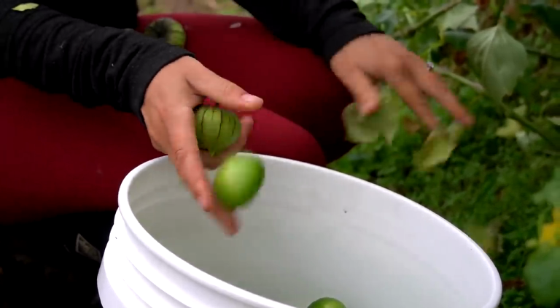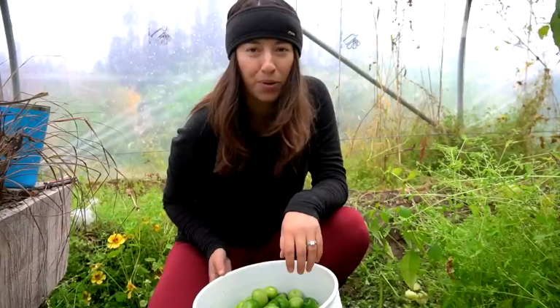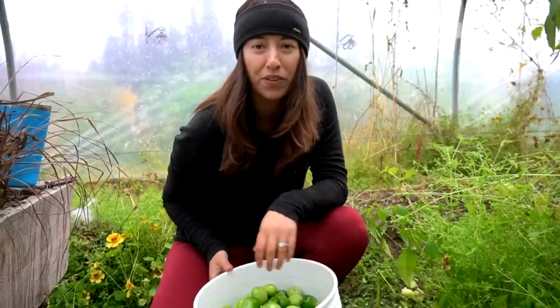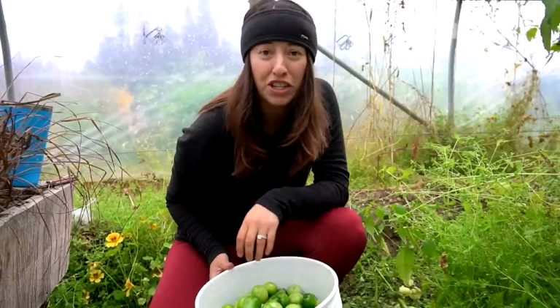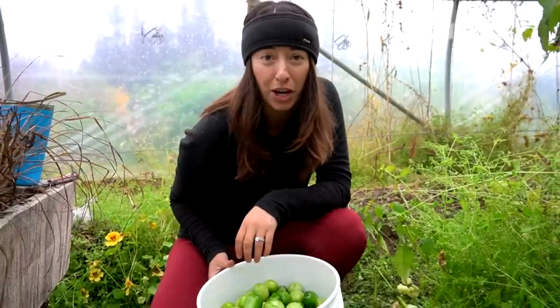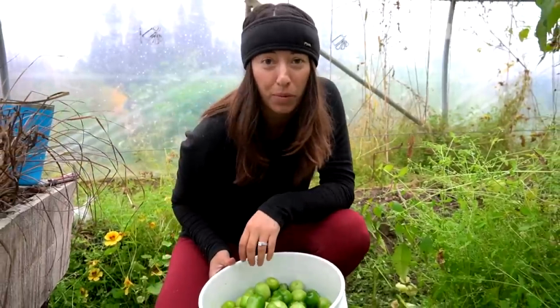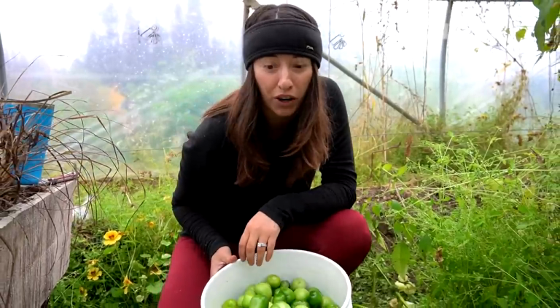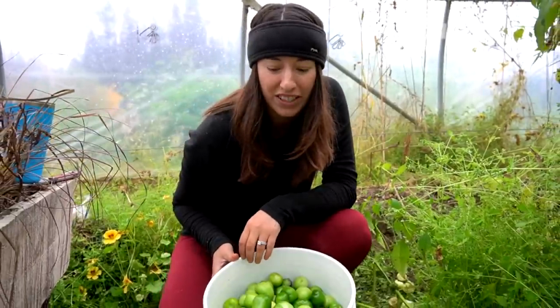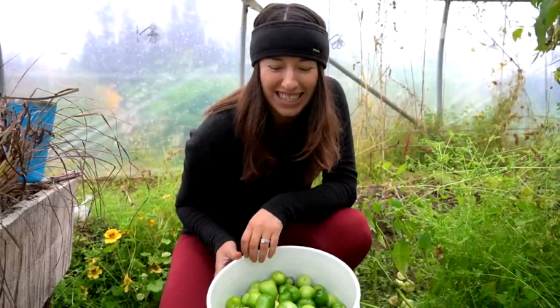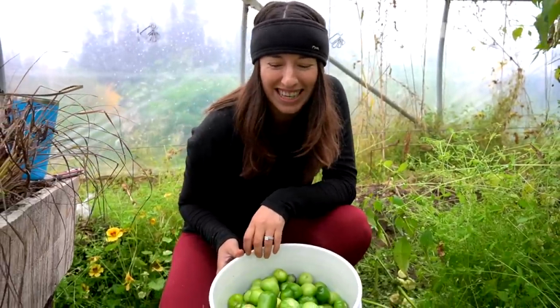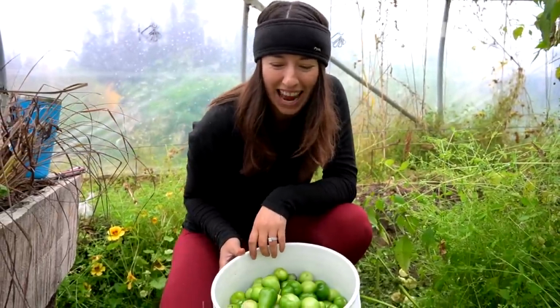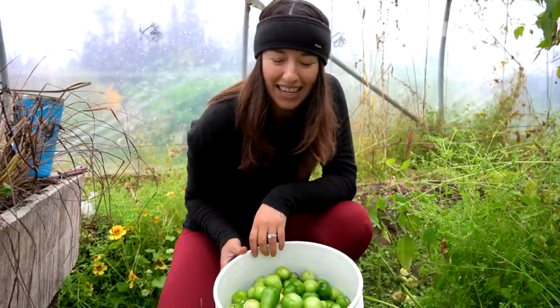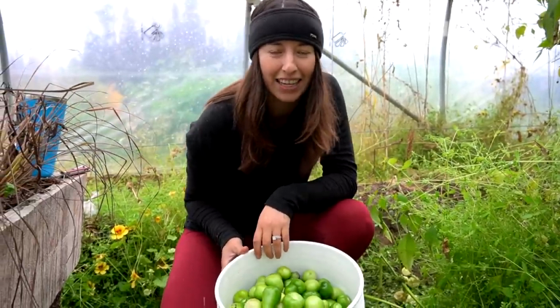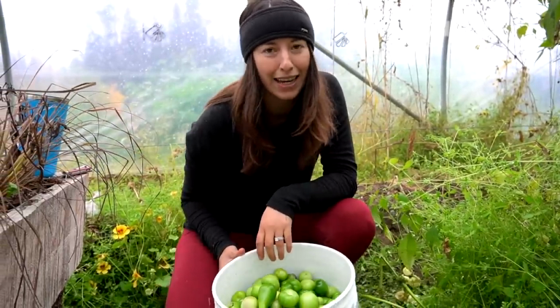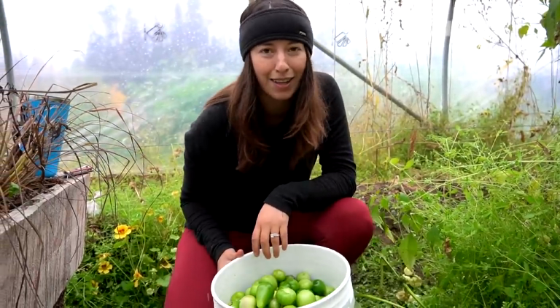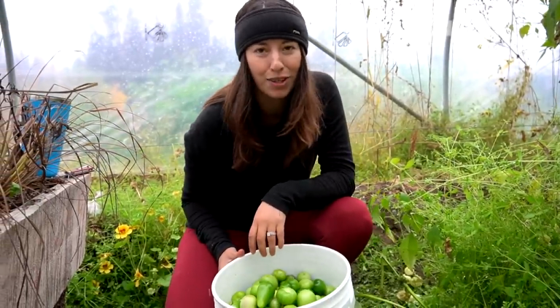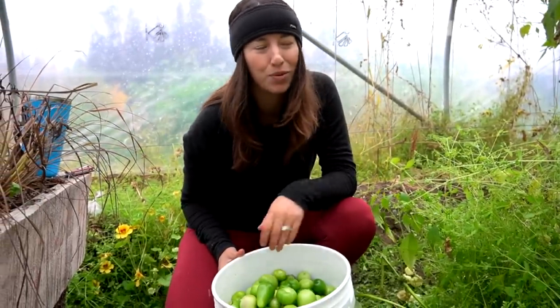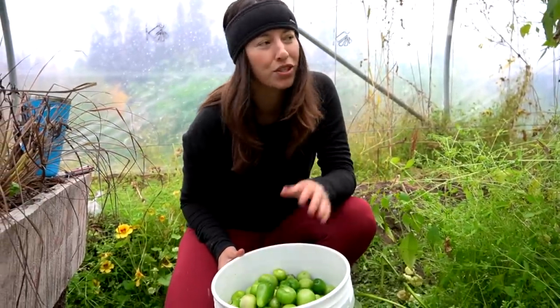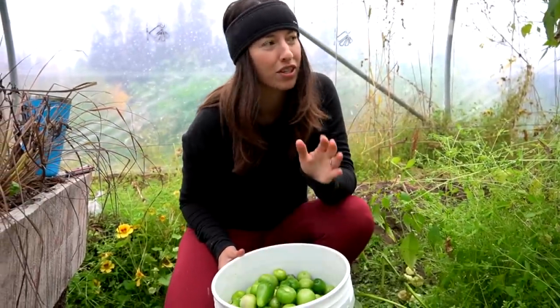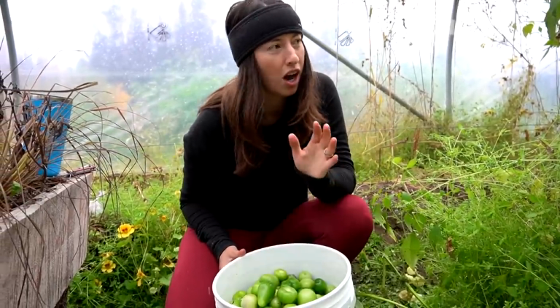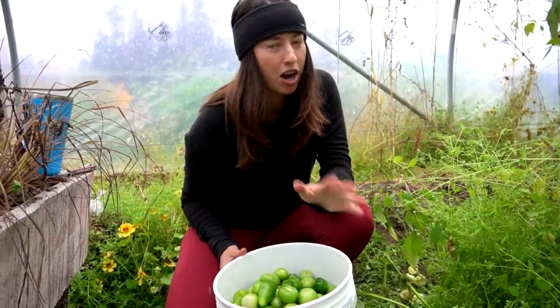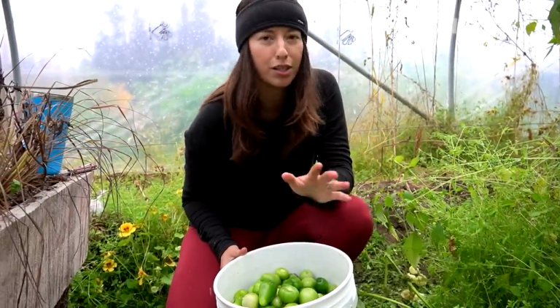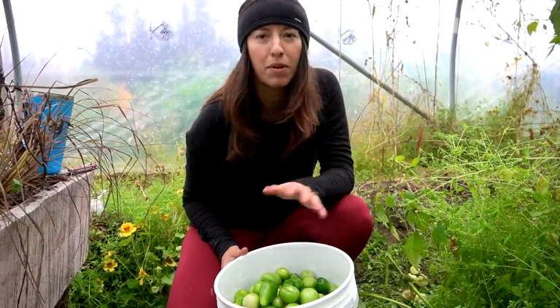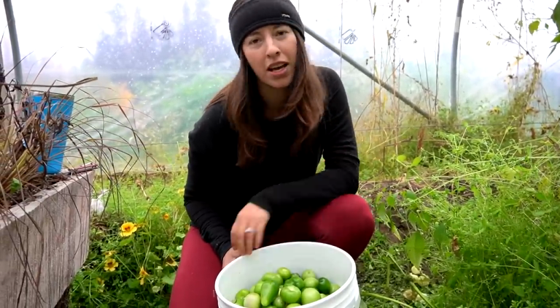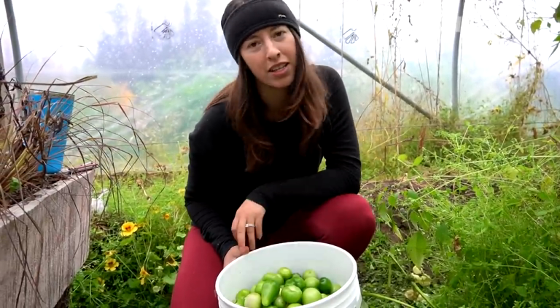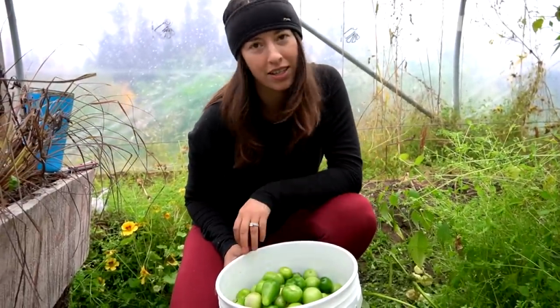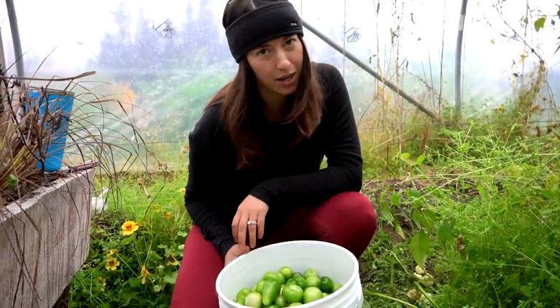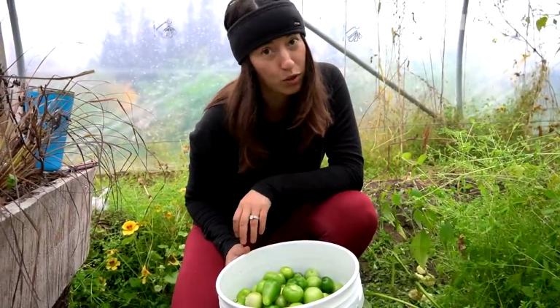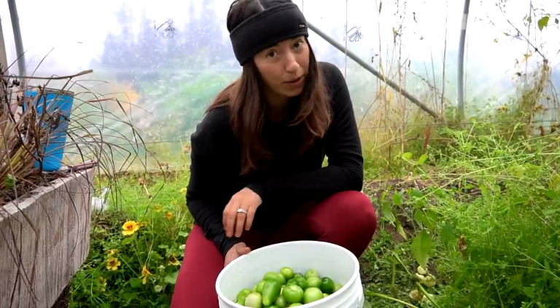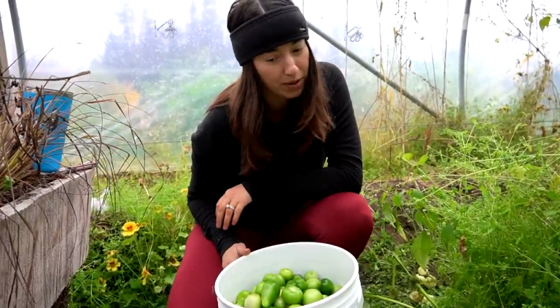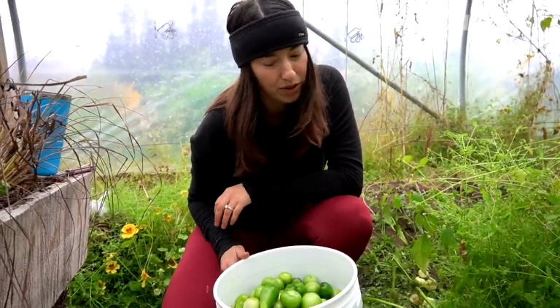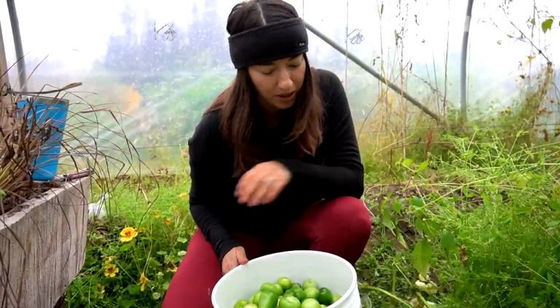We finished up. We harvested 10 gallons, which is awesome, and it's time to make some salsa.